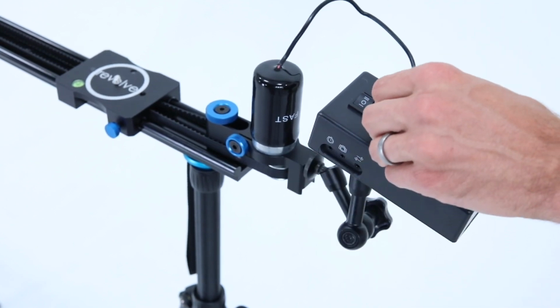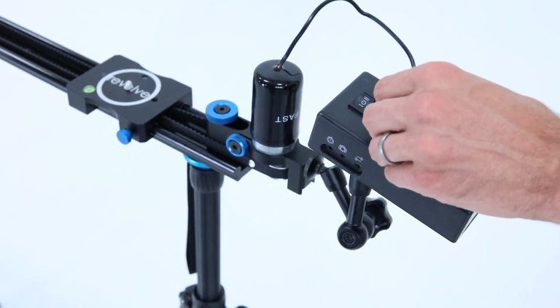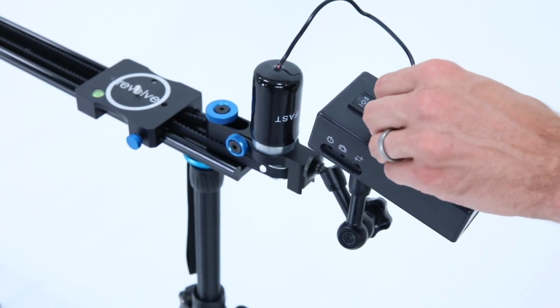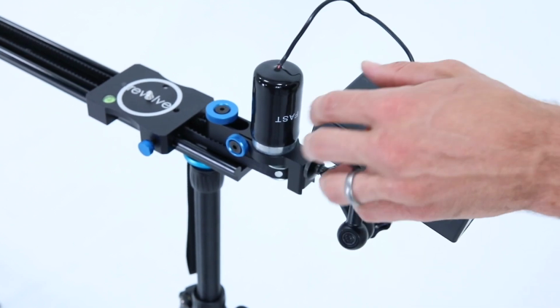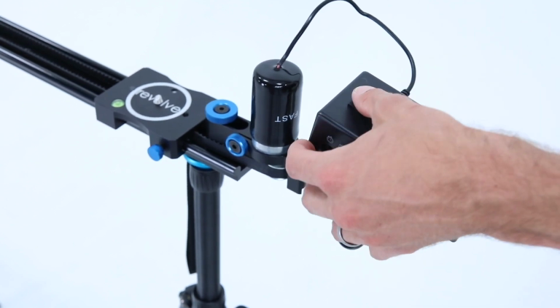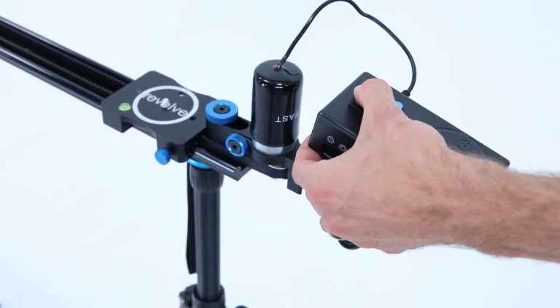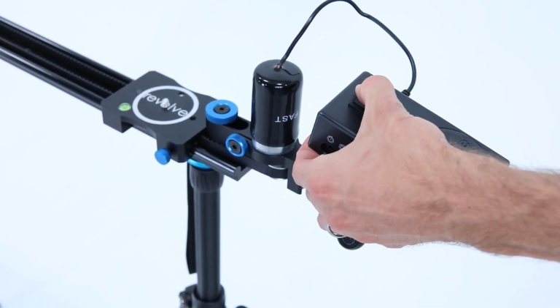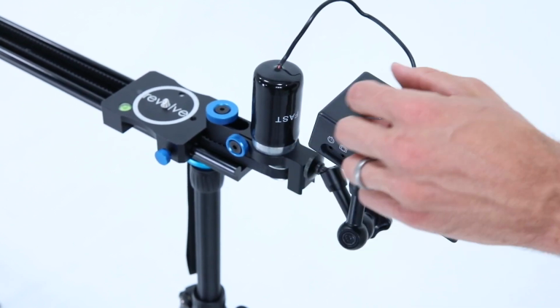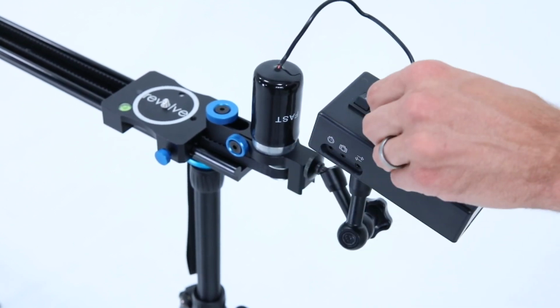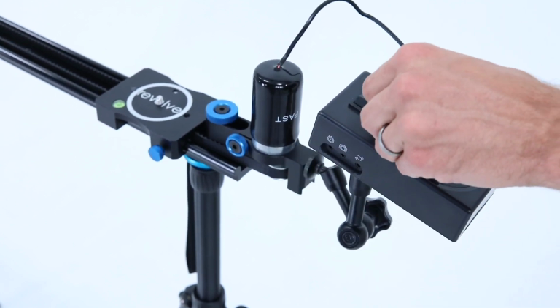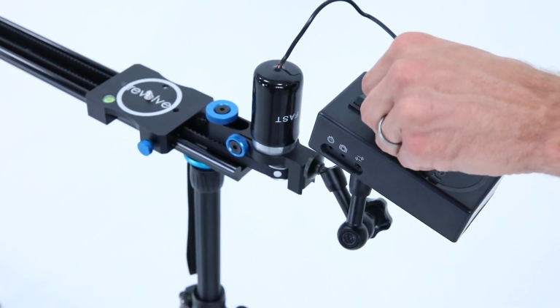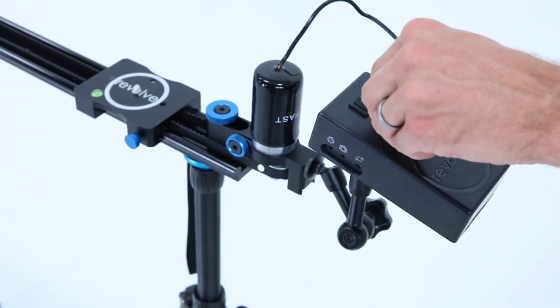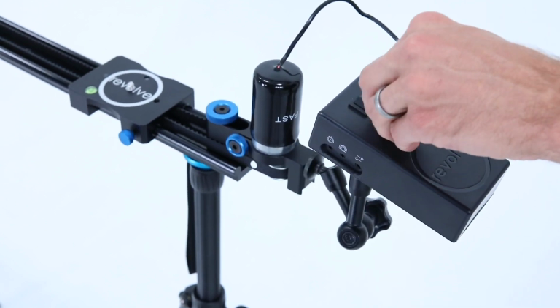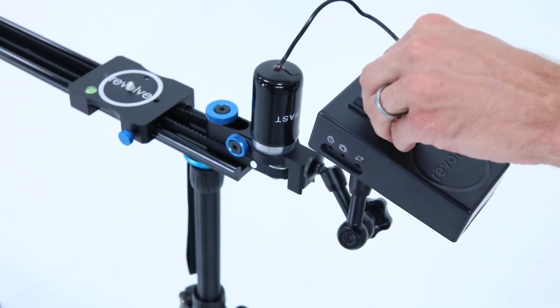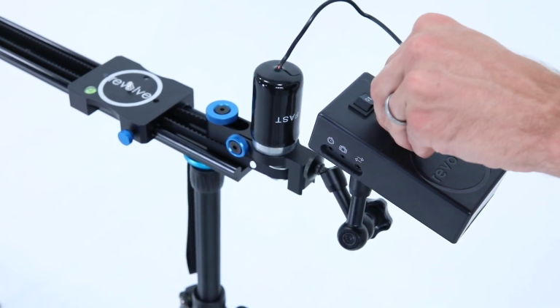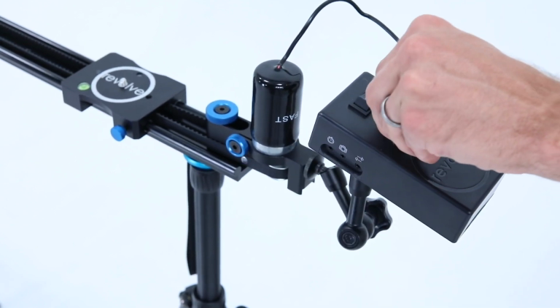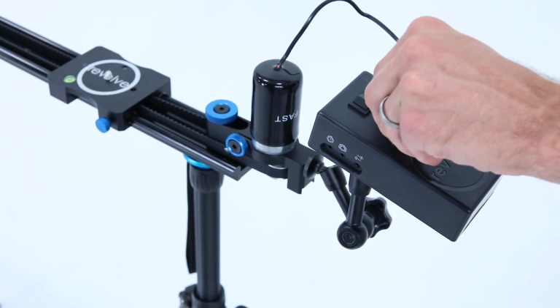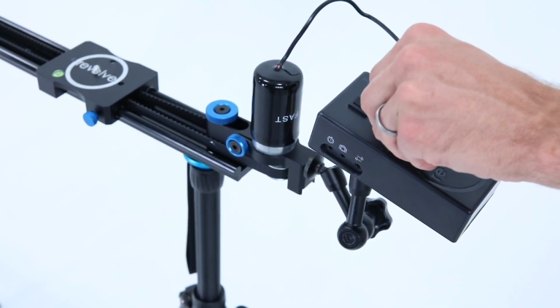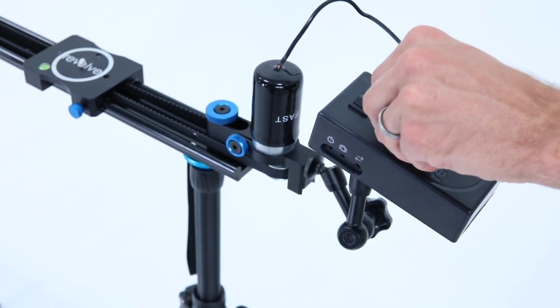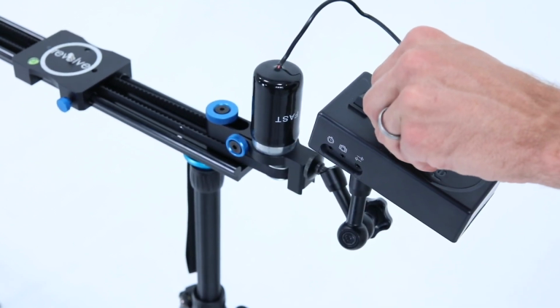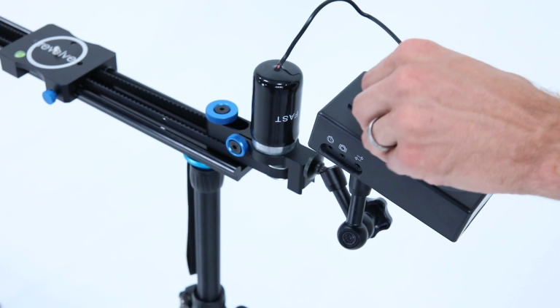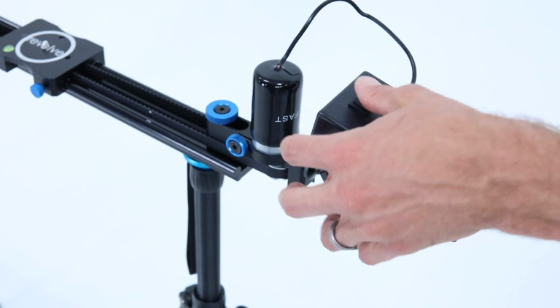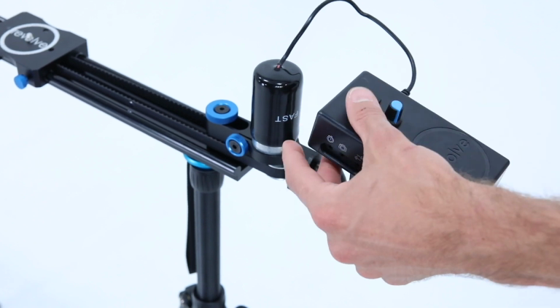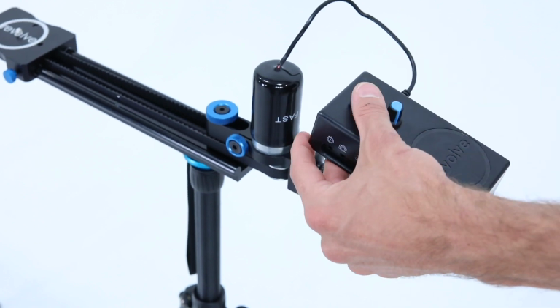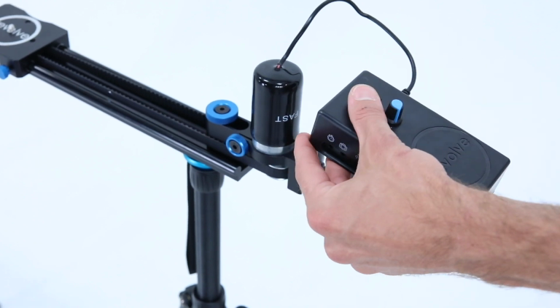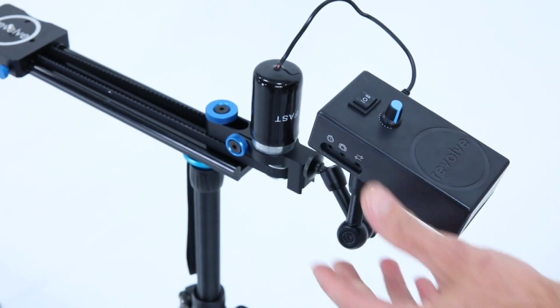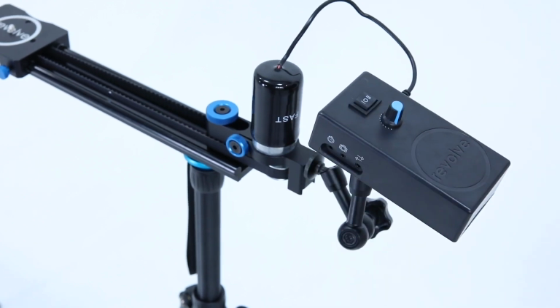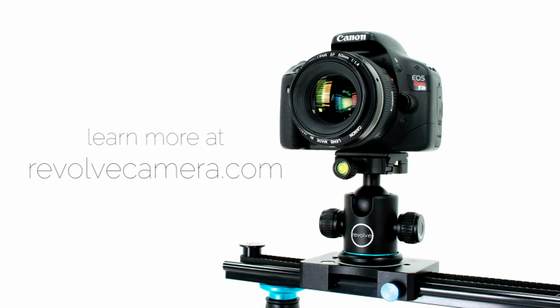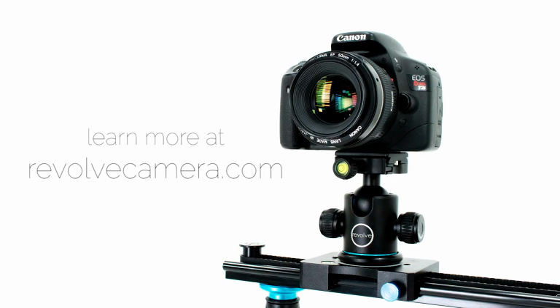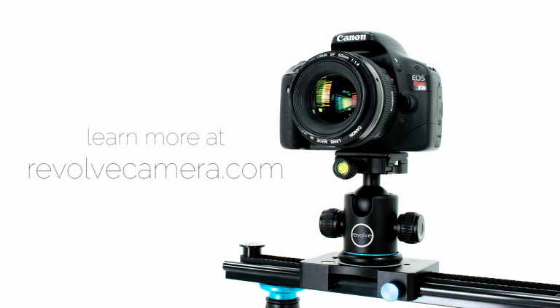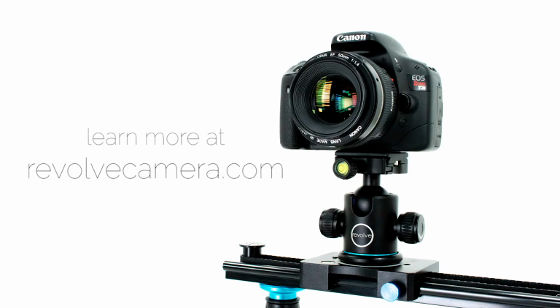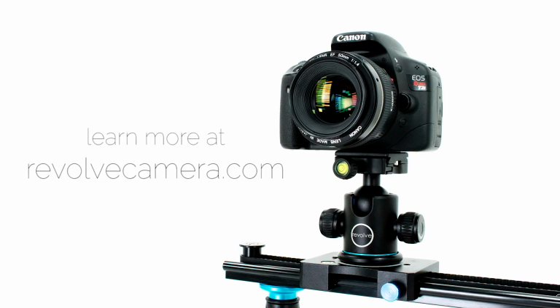If you'd like to see our setup videos for the reverse switch, interval timer and more, please go to revolvecamera.com.